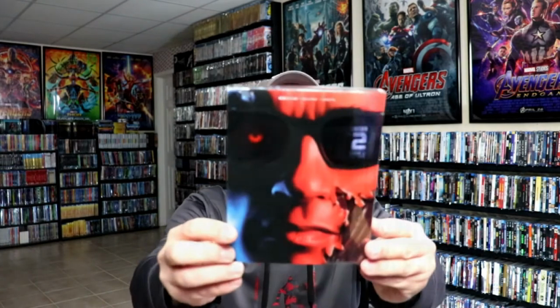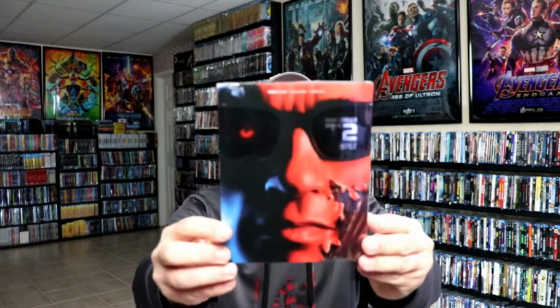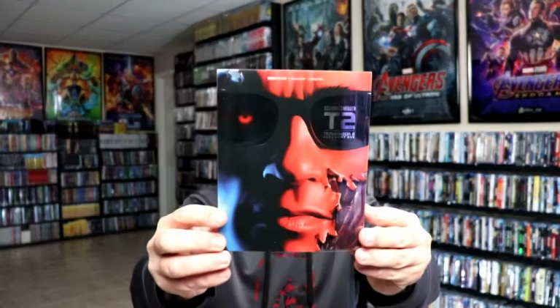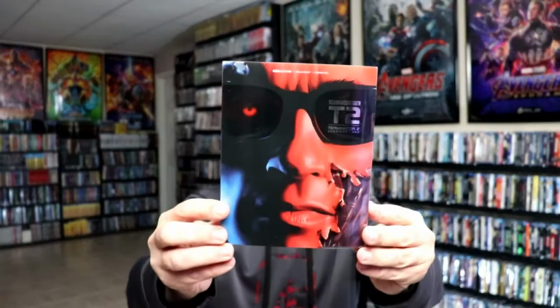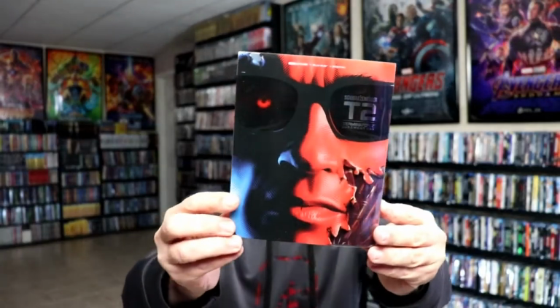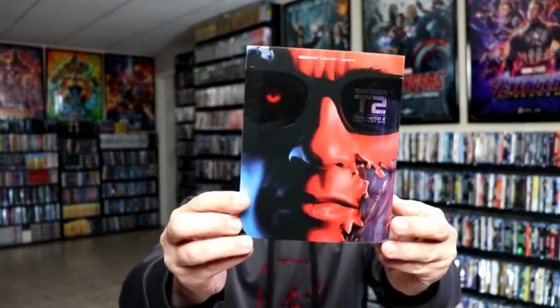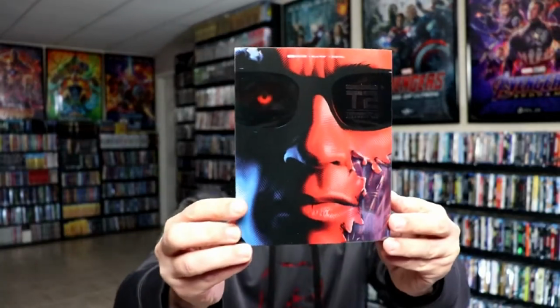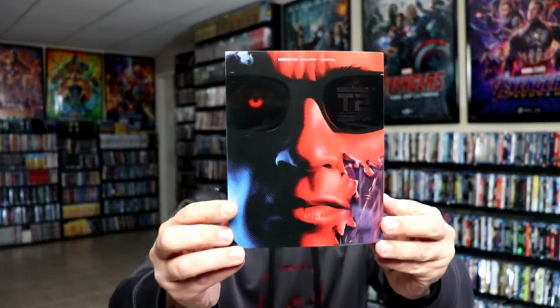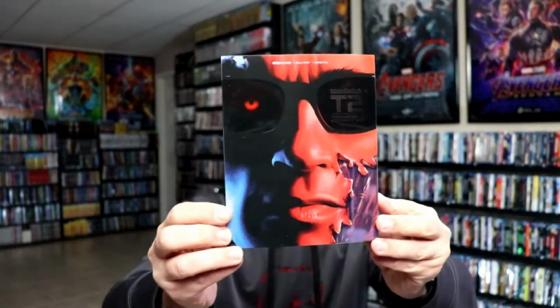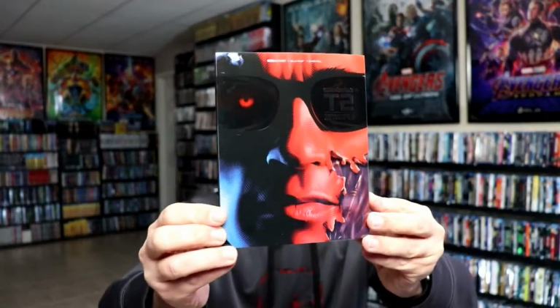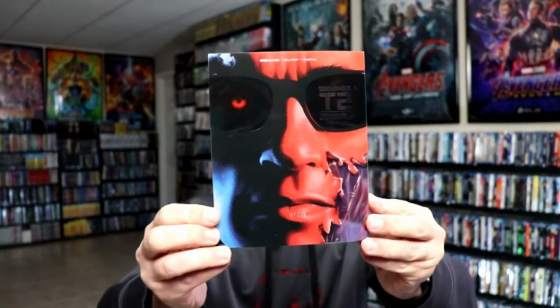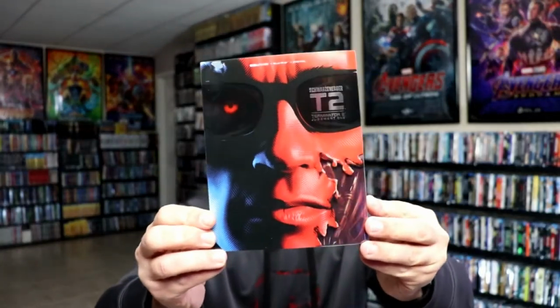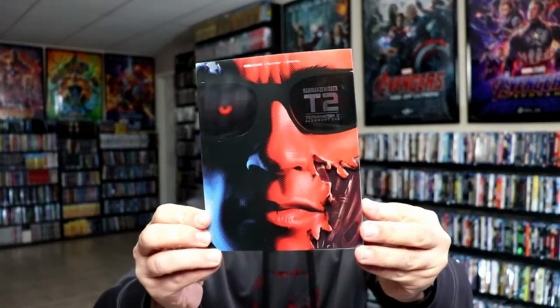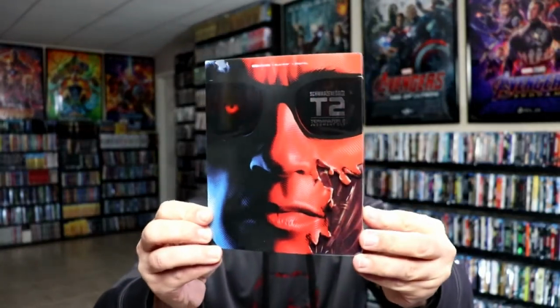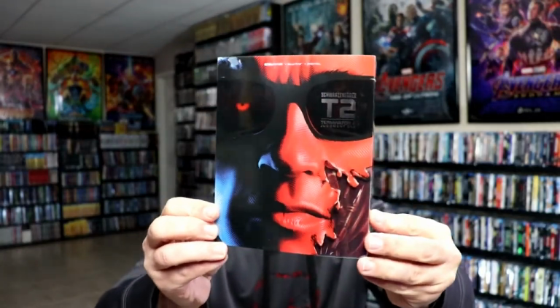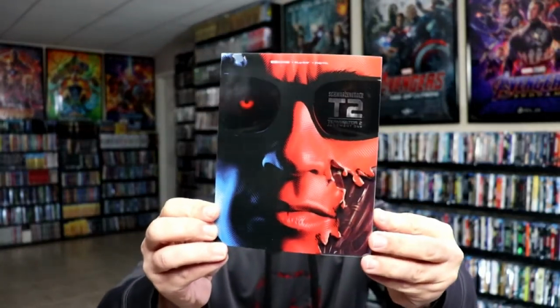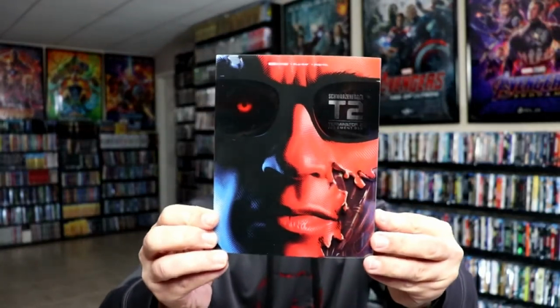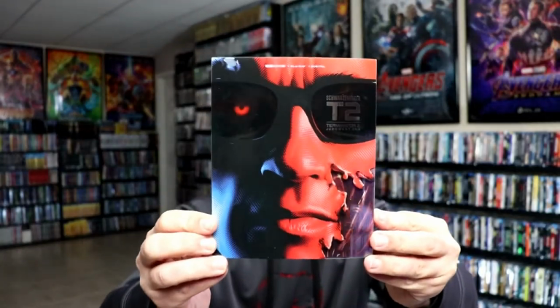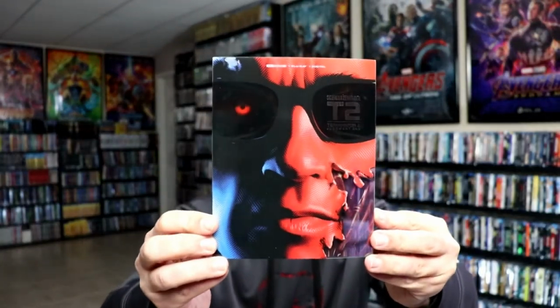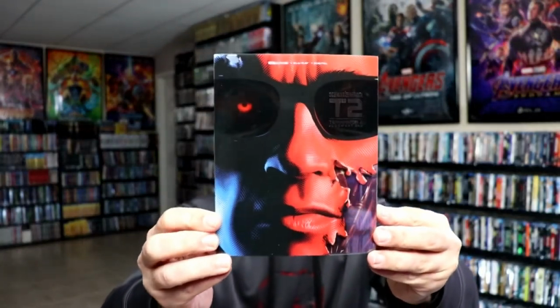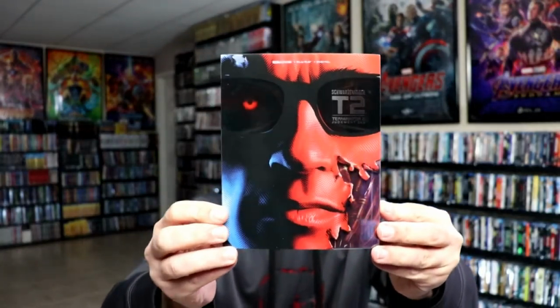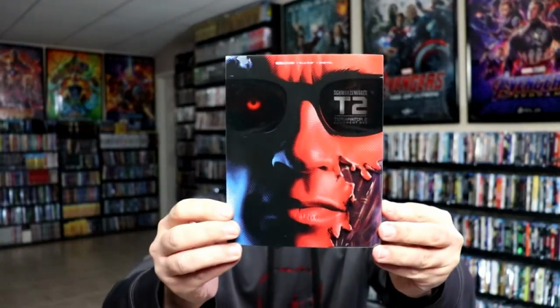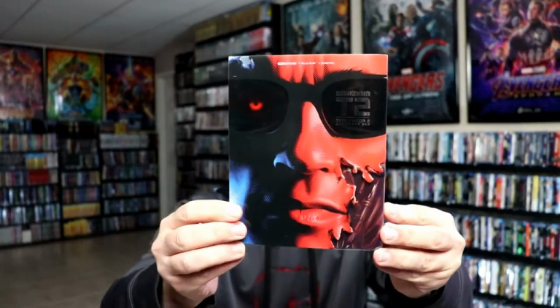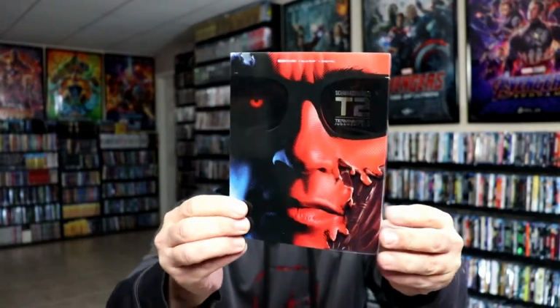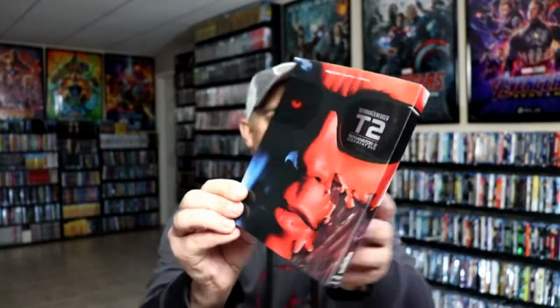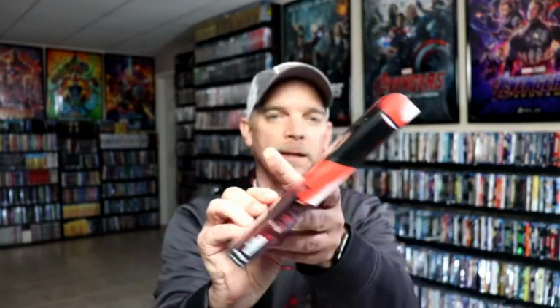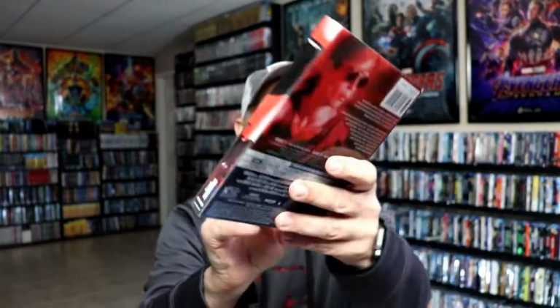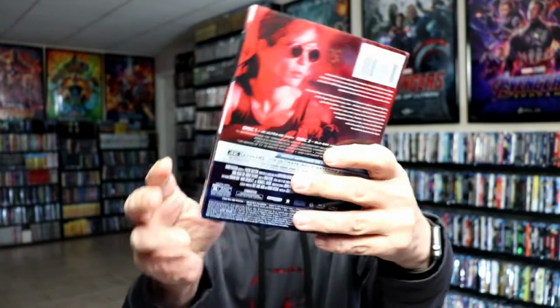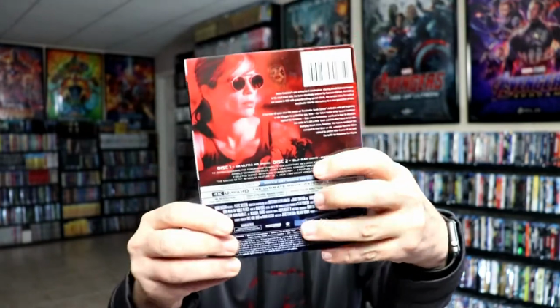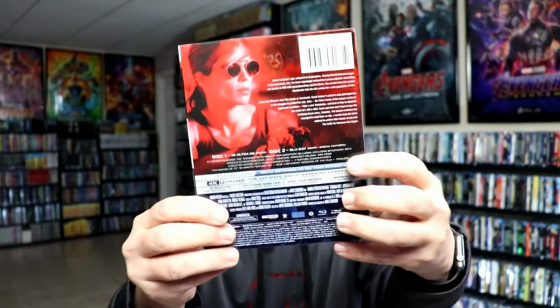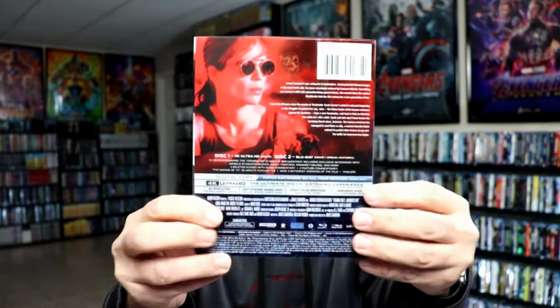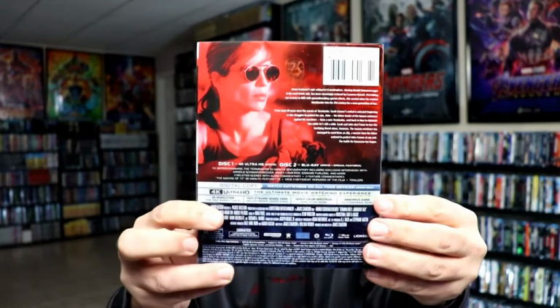Here's the front of the steelbook with this nice-looking slipcover. And again, here's the back.